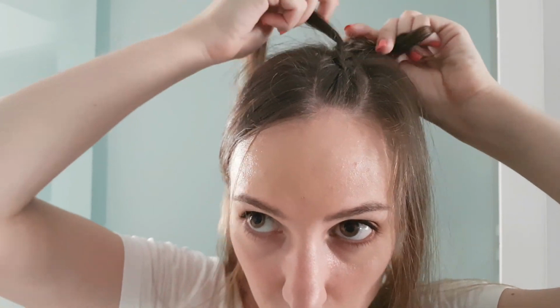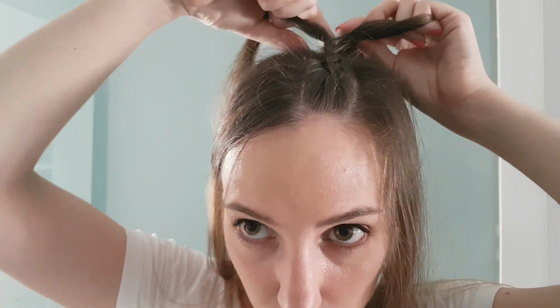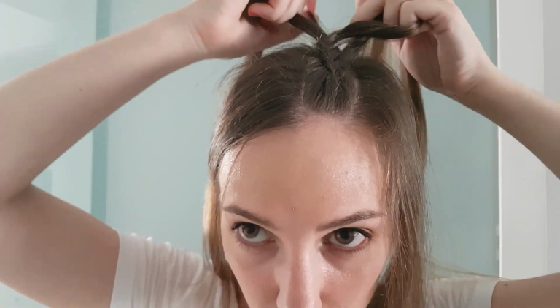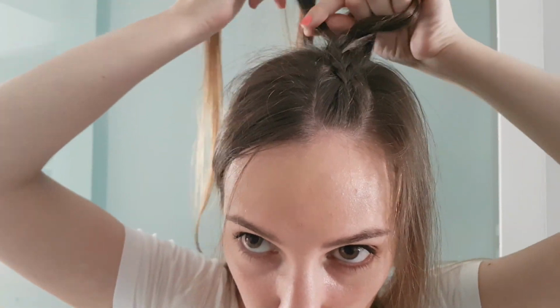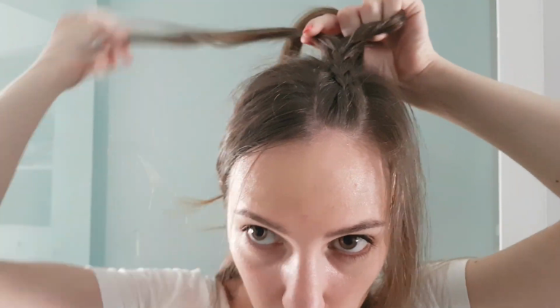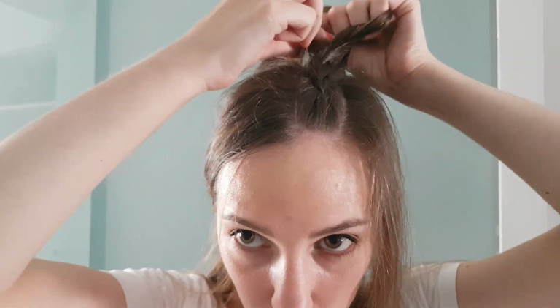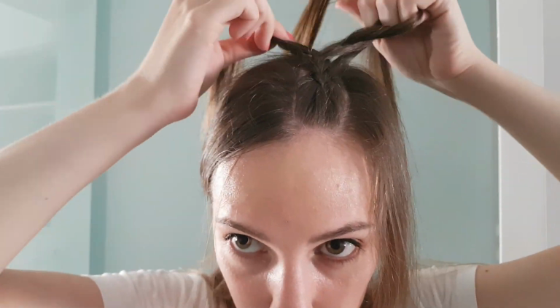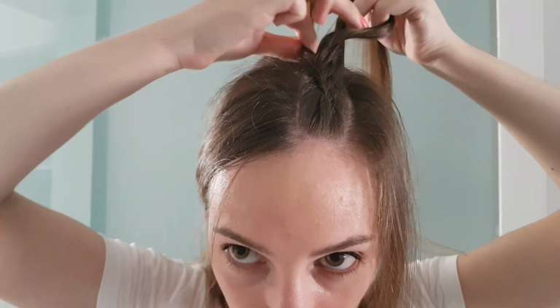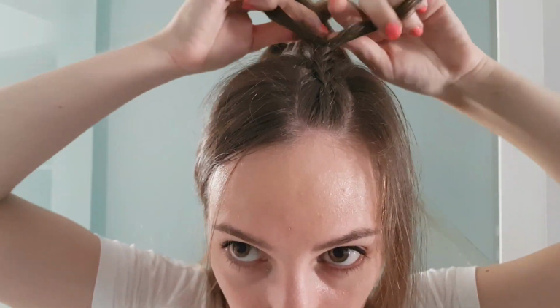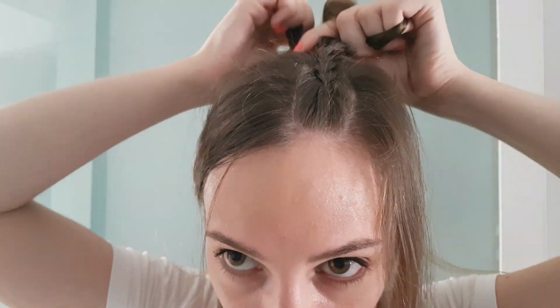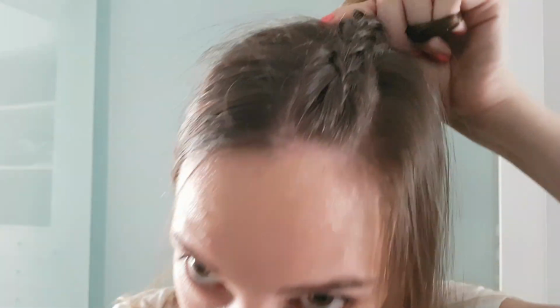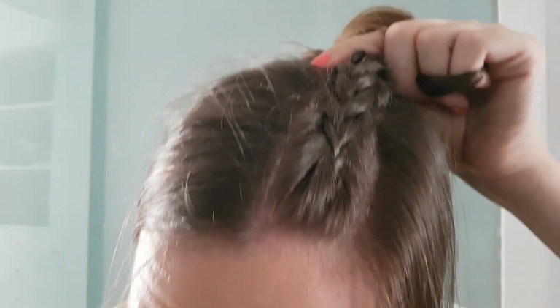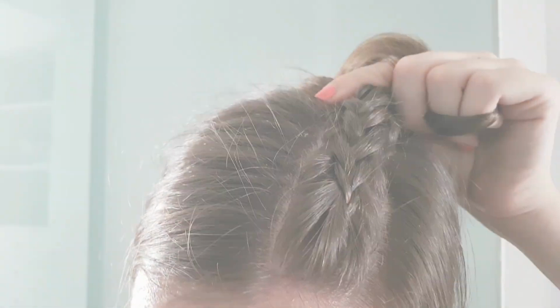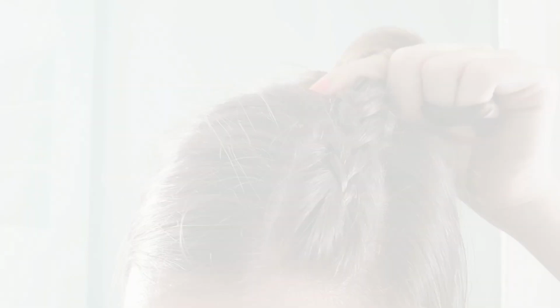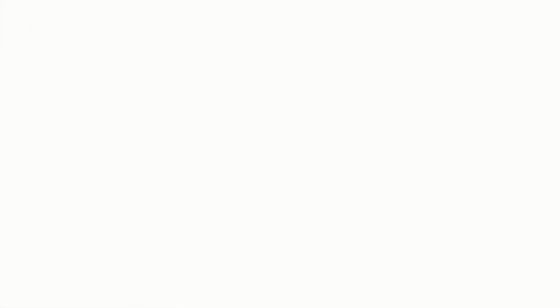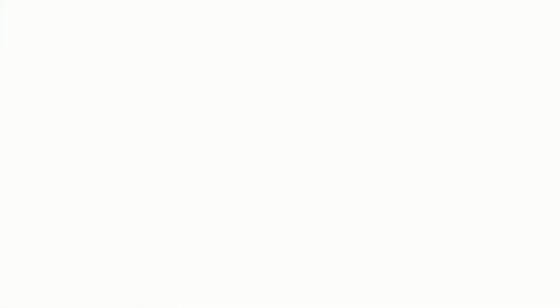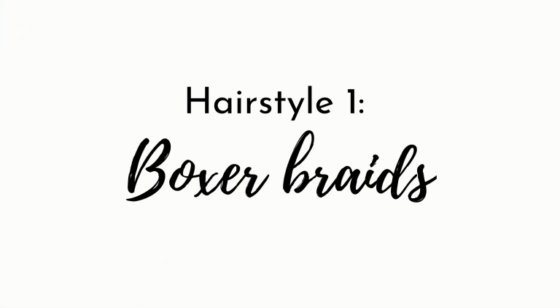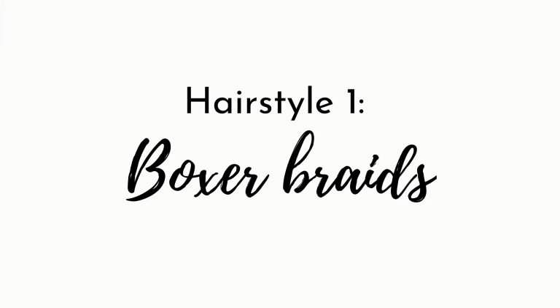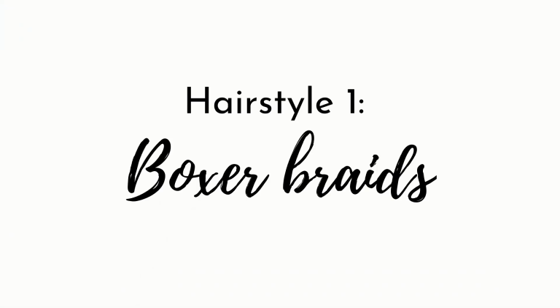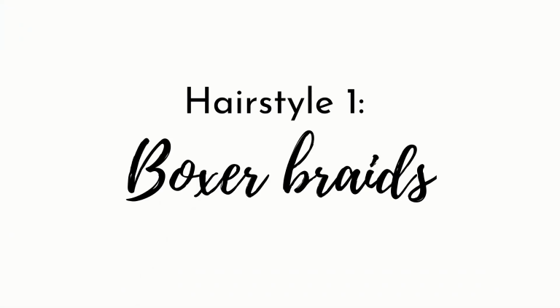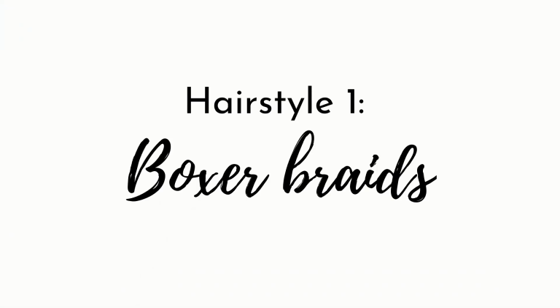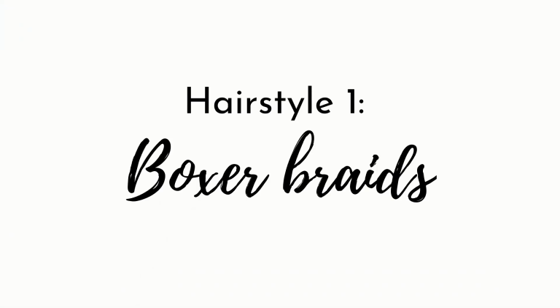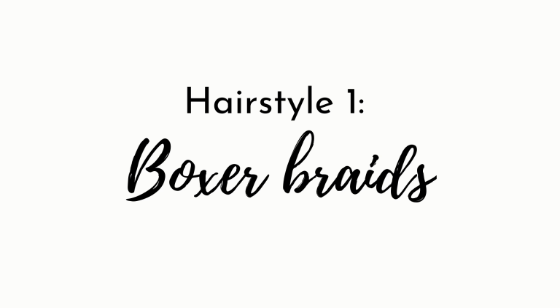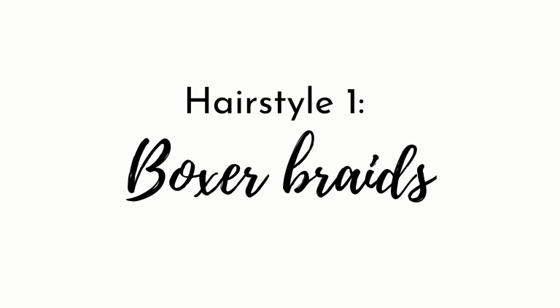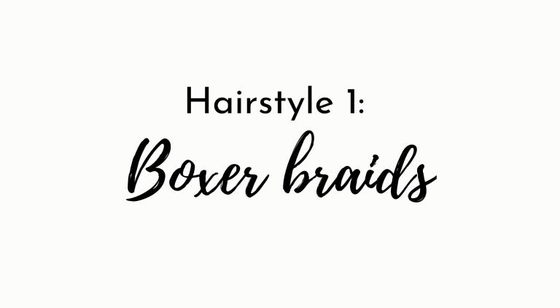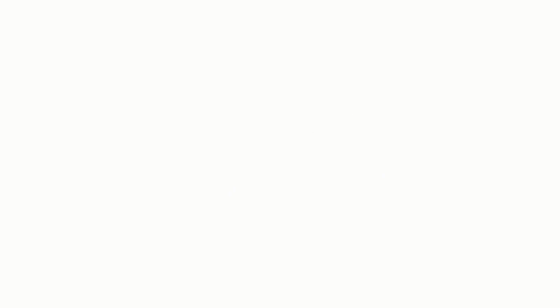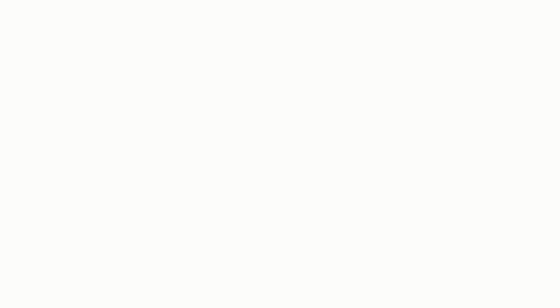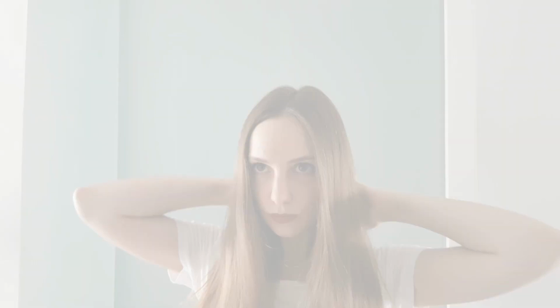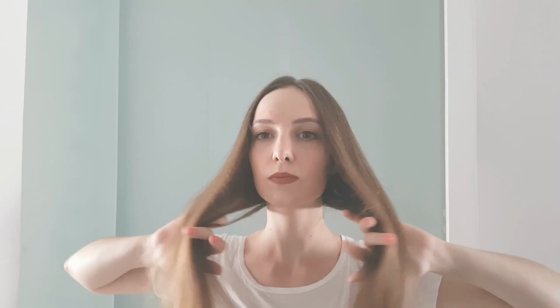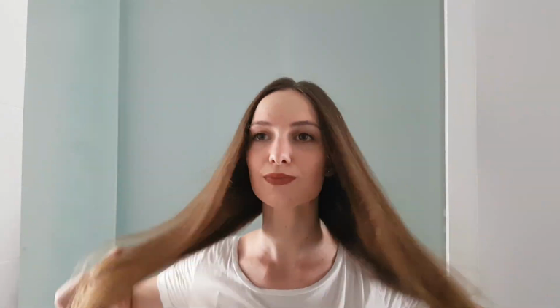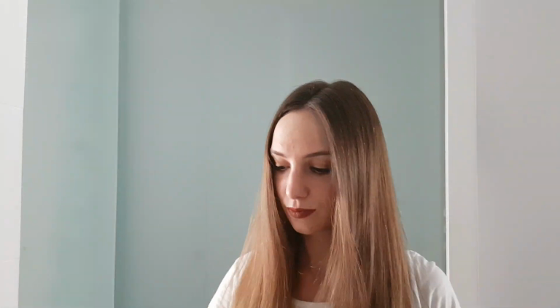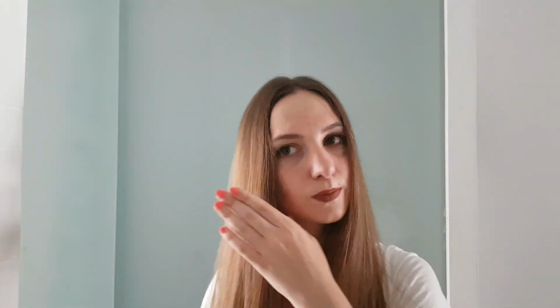So there you have it — now you know how to Dutch braid your own hair. Let's go into the hairstyles. The first one: the boxer braids.